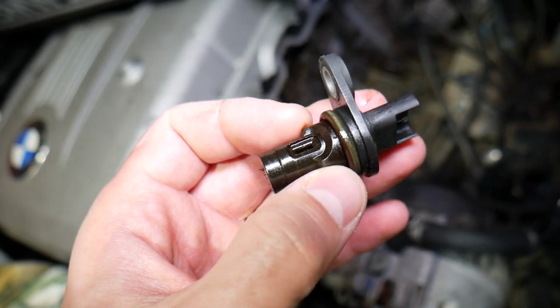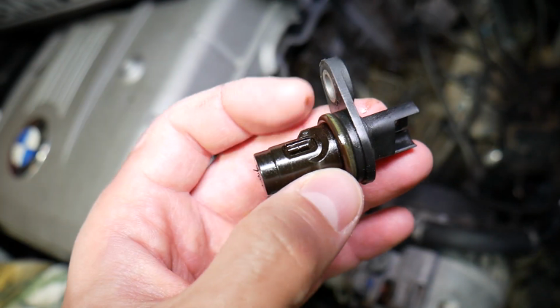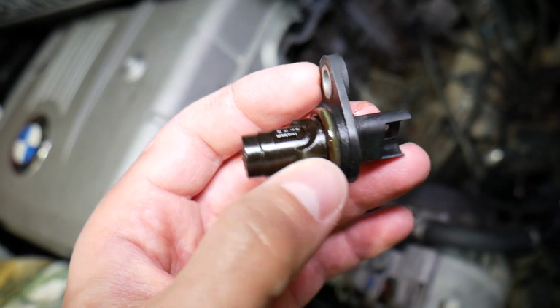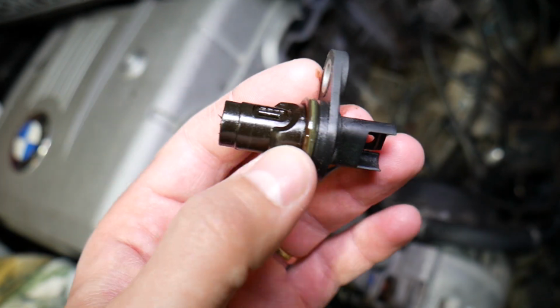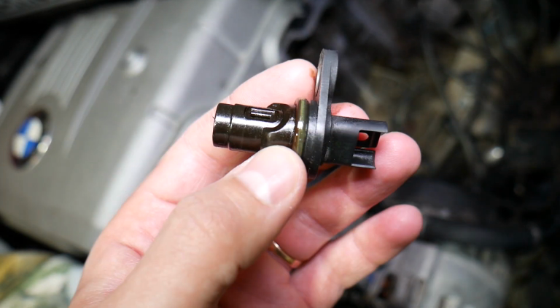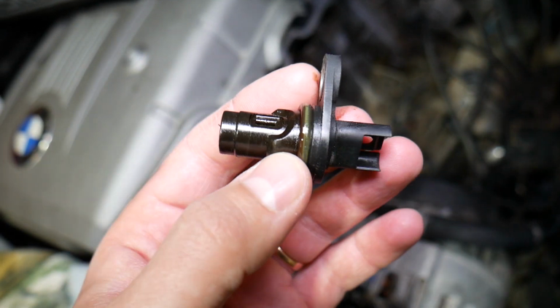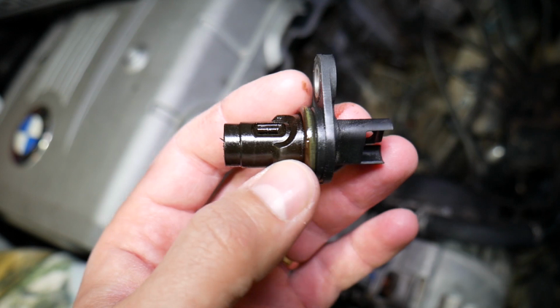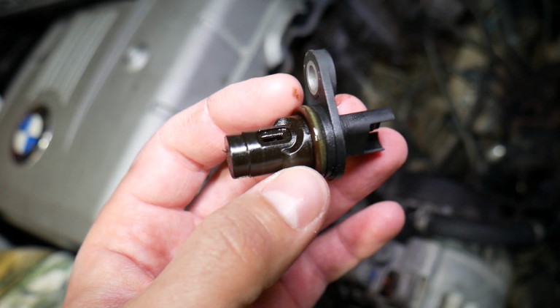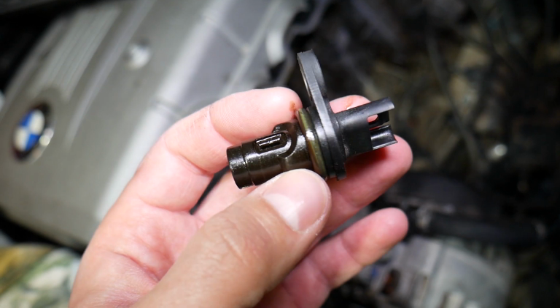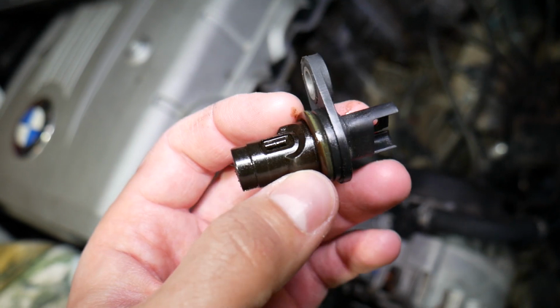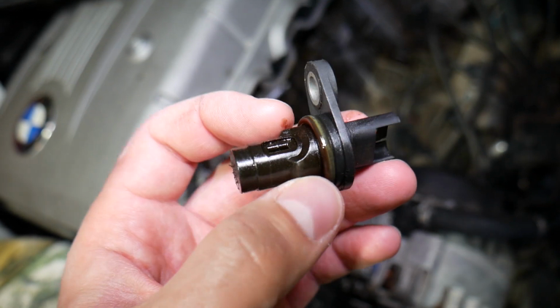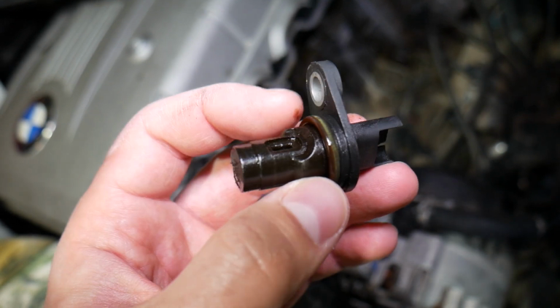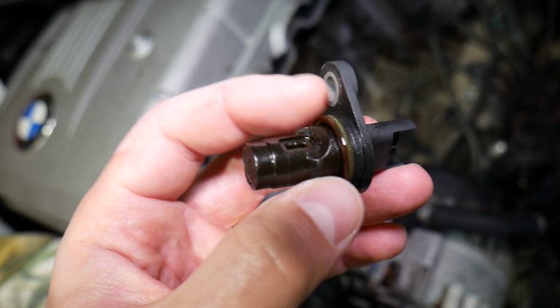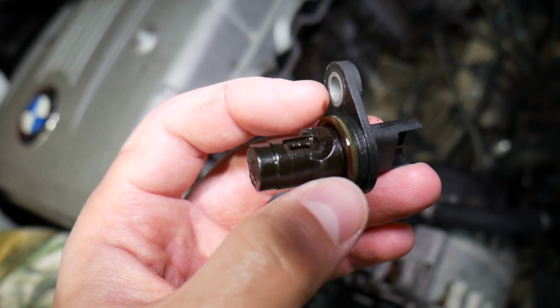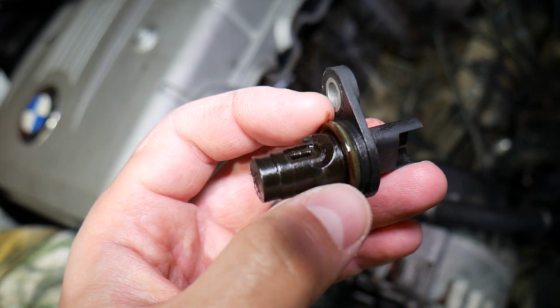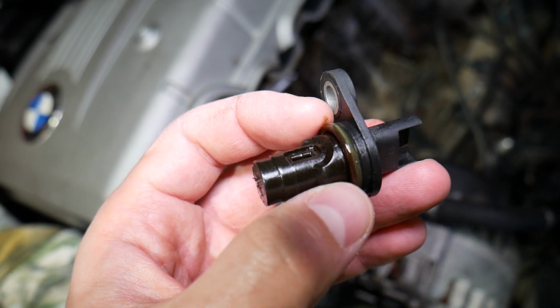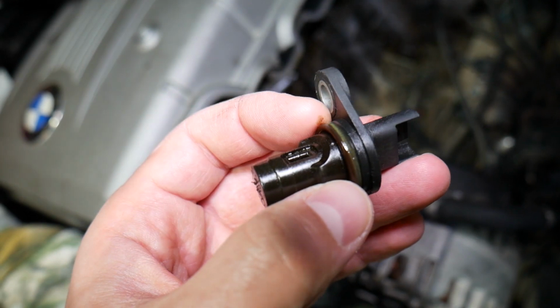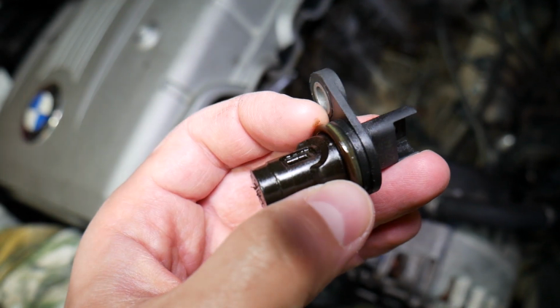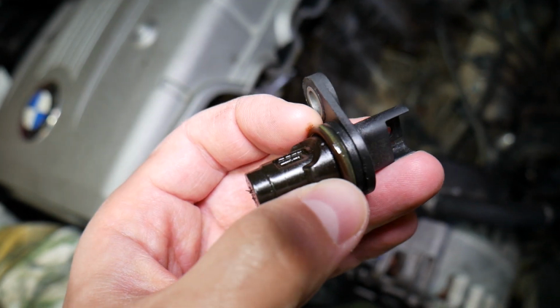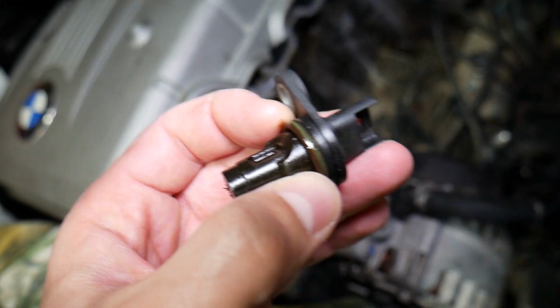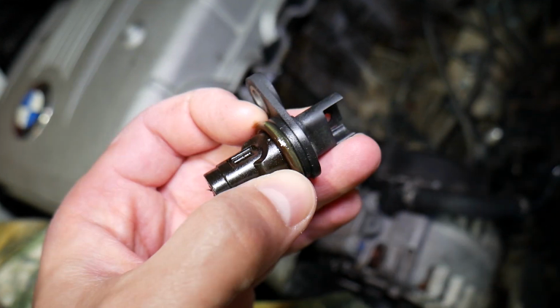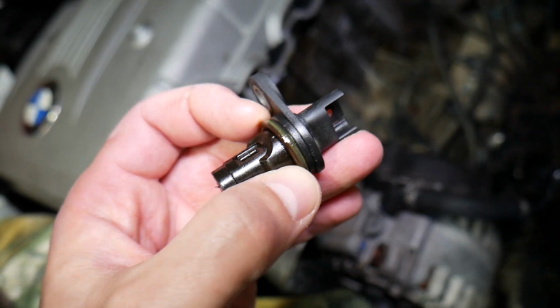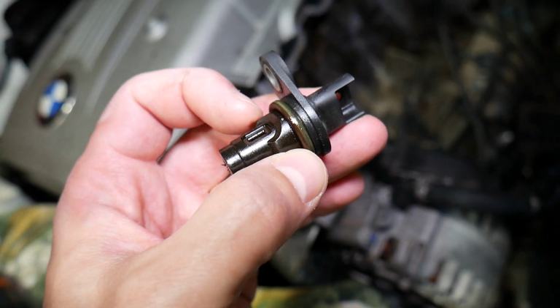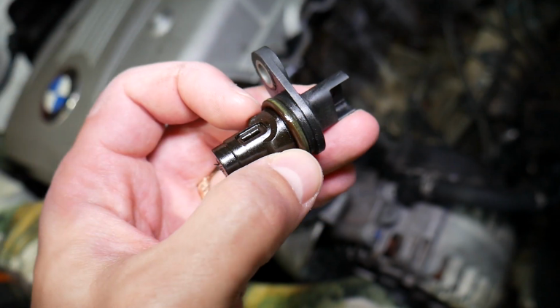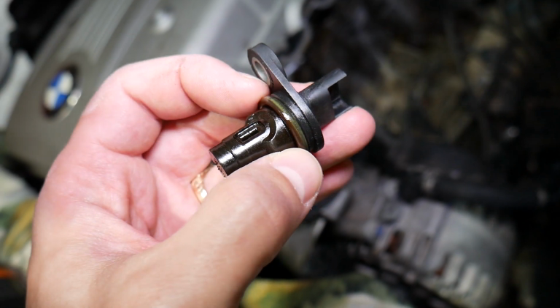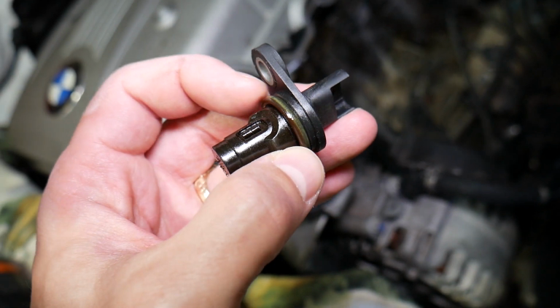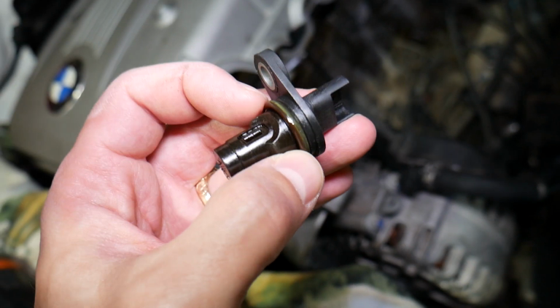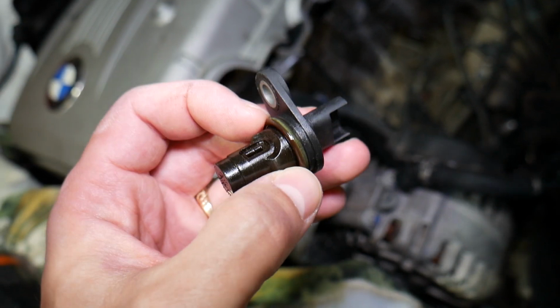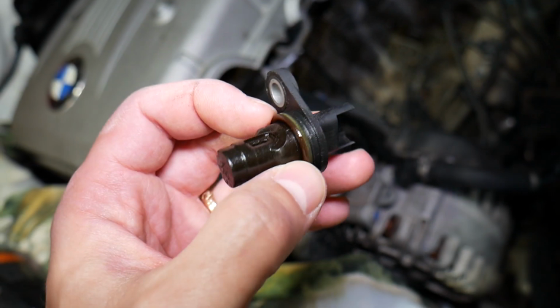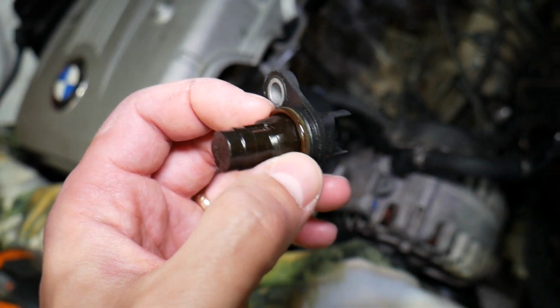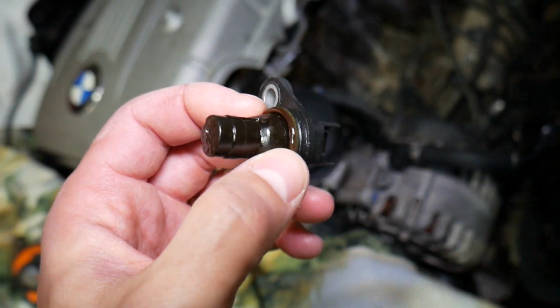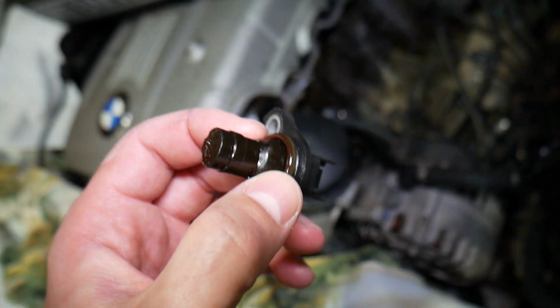It came out. This is it — this is the crankshaft position sensor. That's what it looks like. Put on a new O-ring, because that's an easy place to develop an O-ring leak.